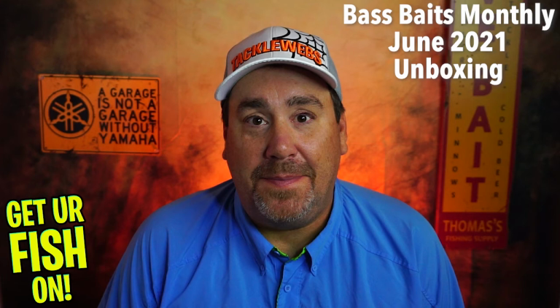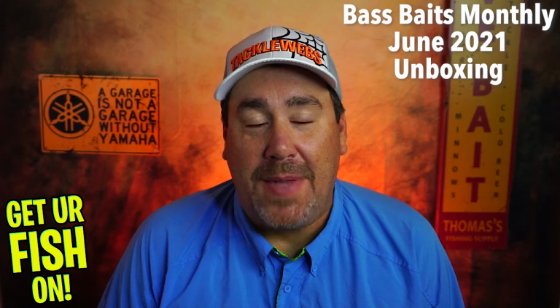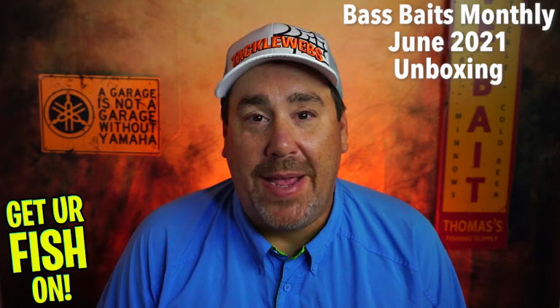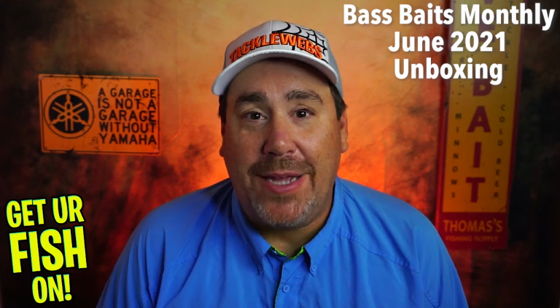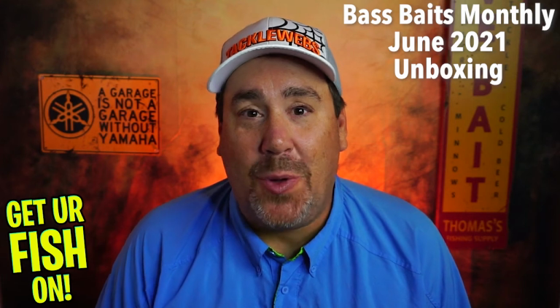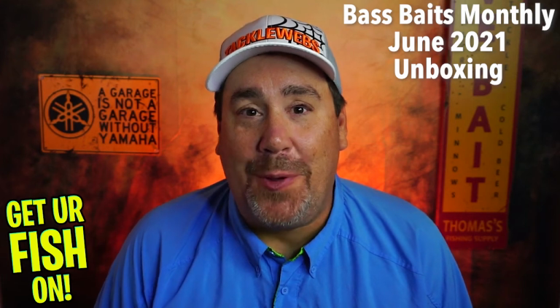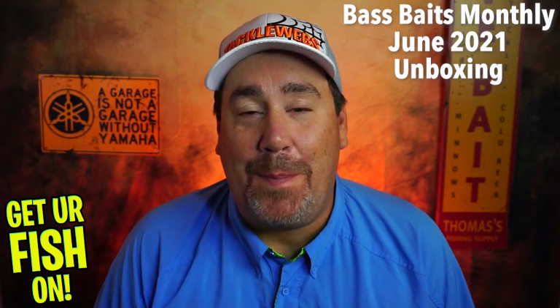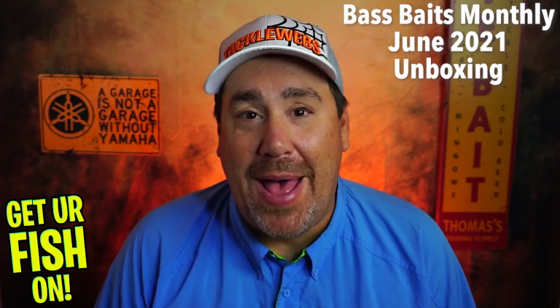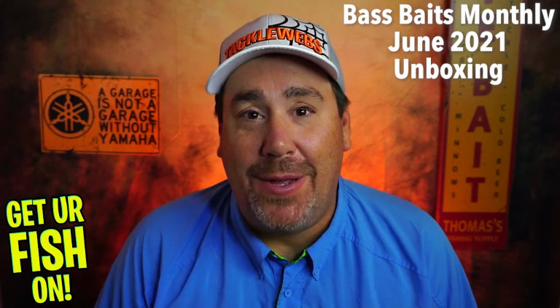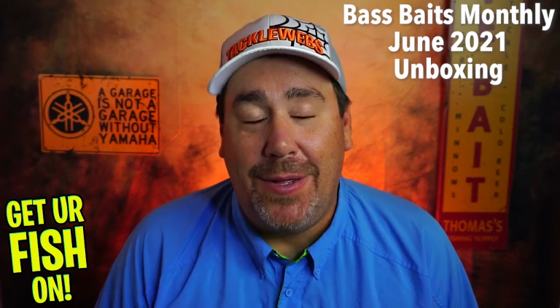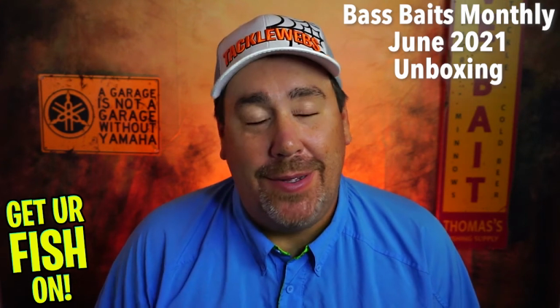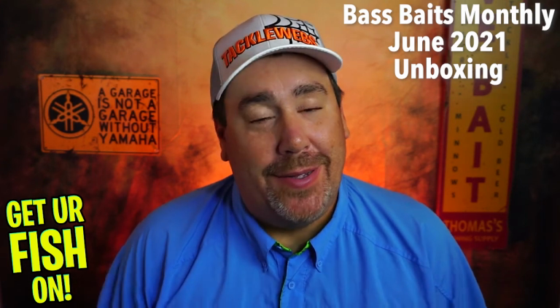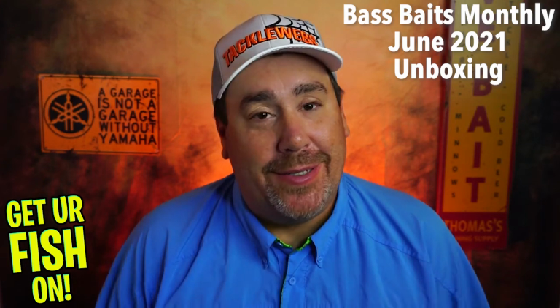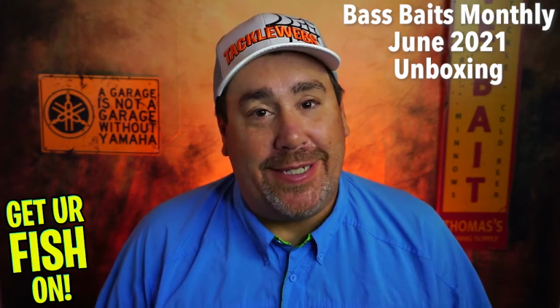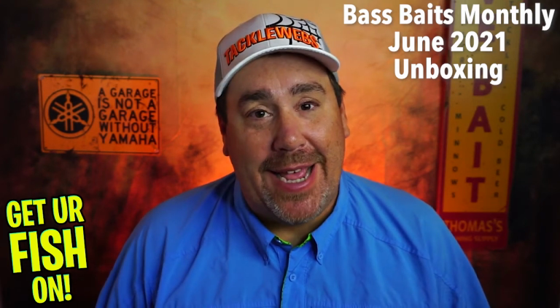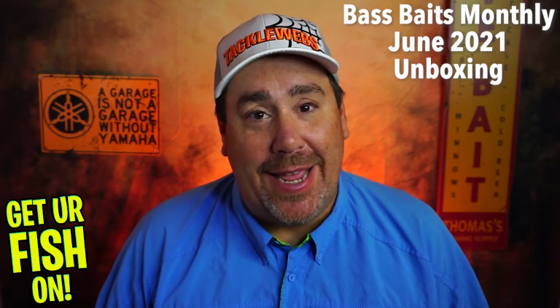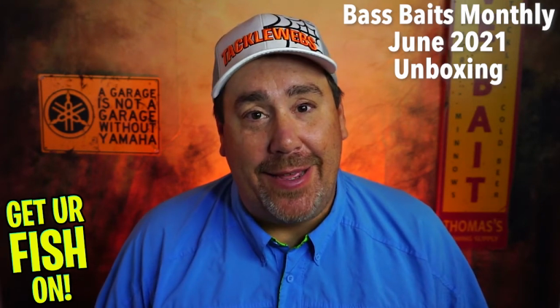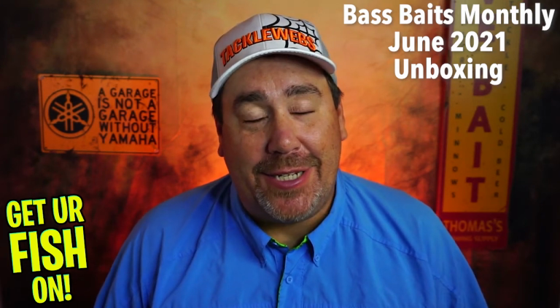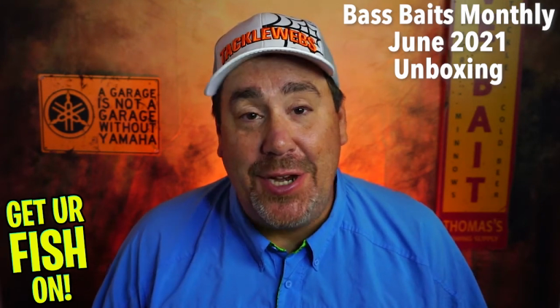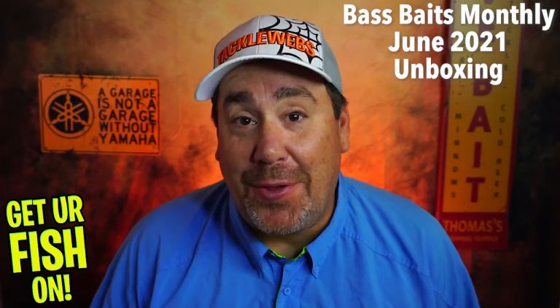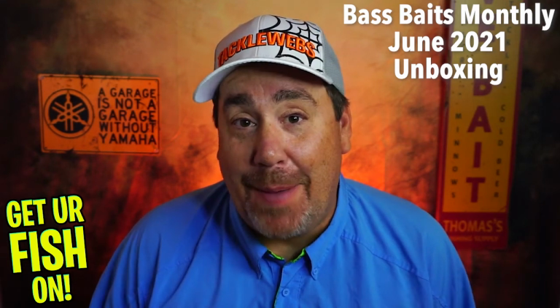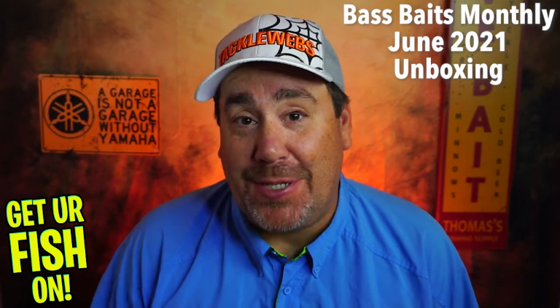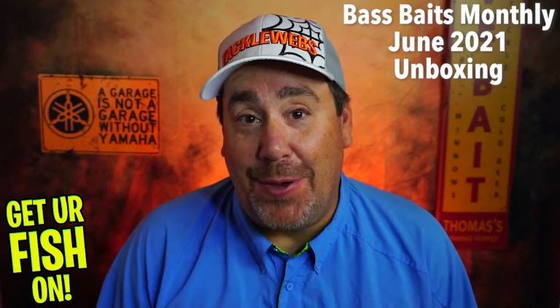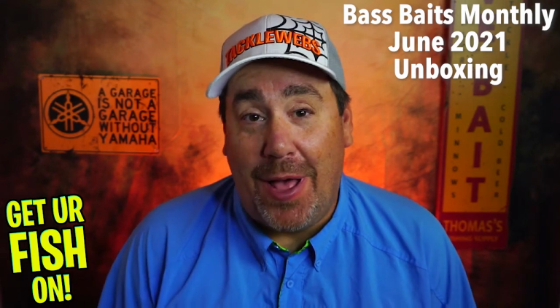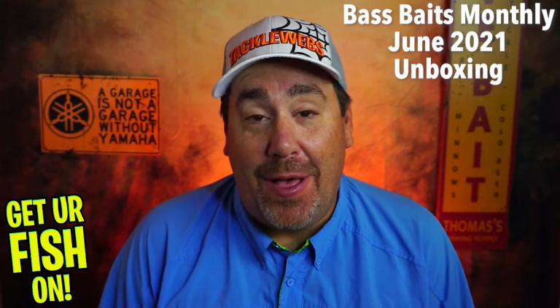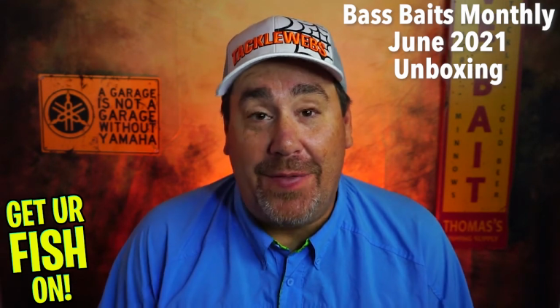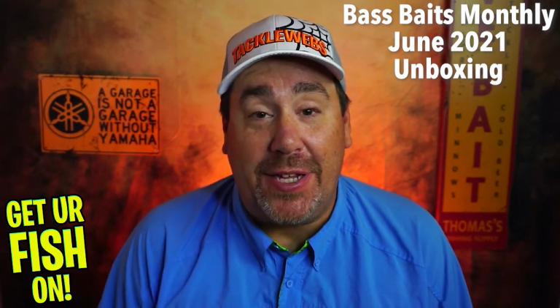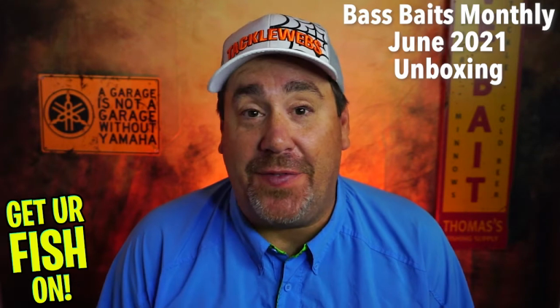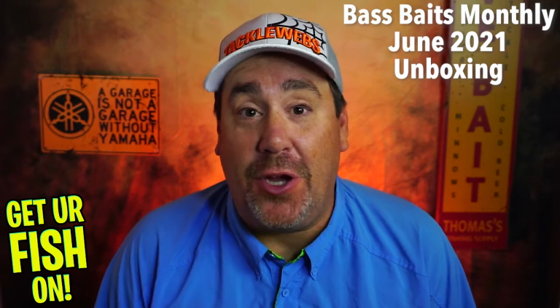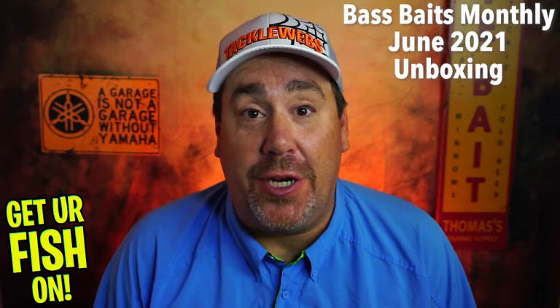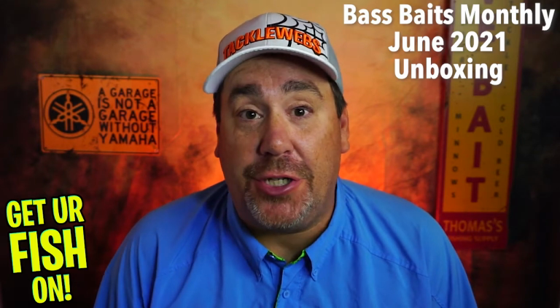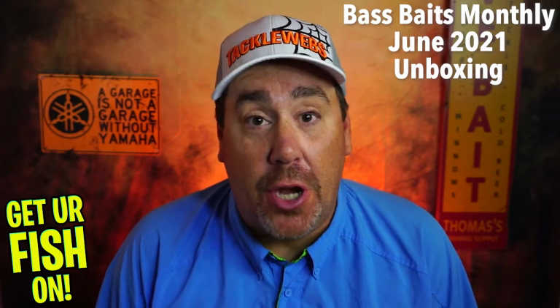Hey guys, welcome back. Today it's another episode of the Get Your Fish On show.